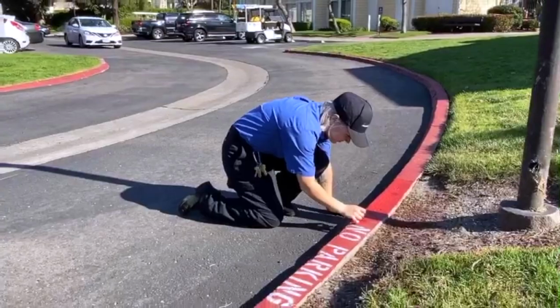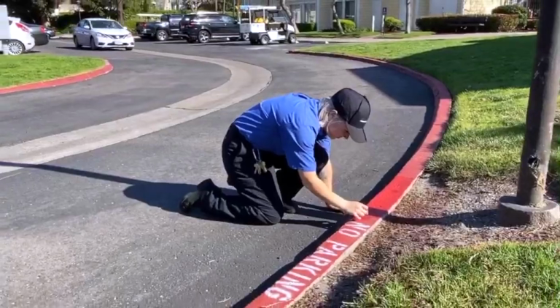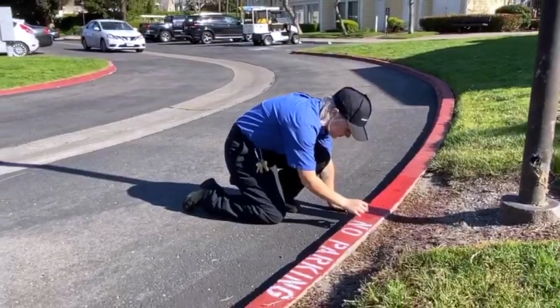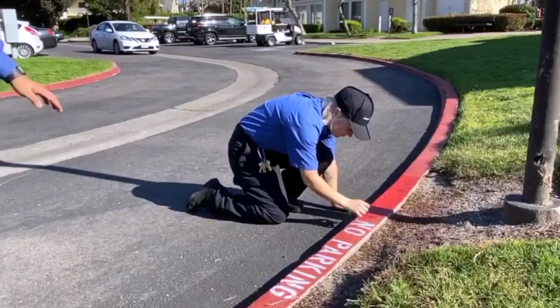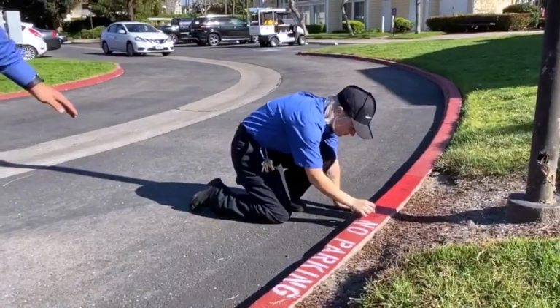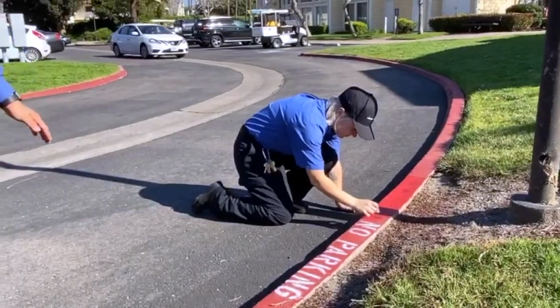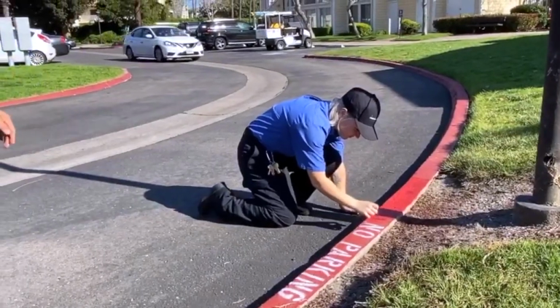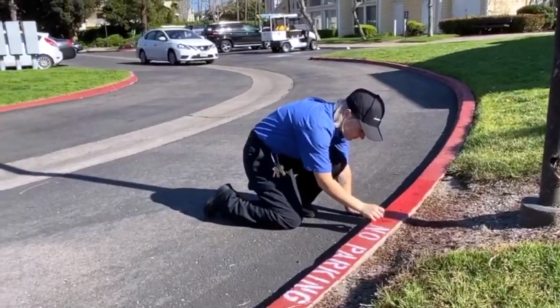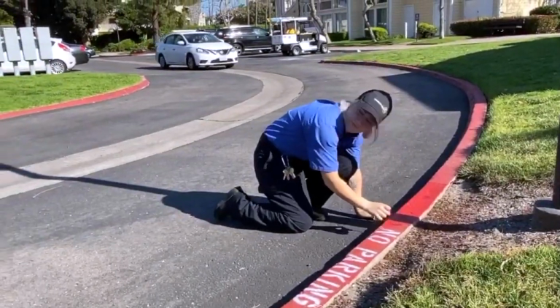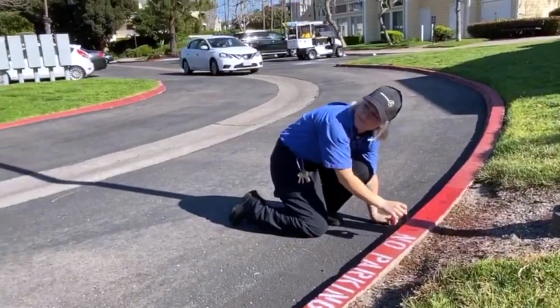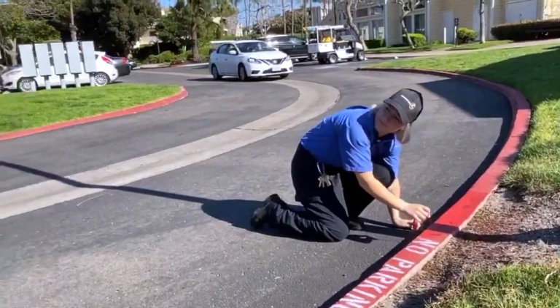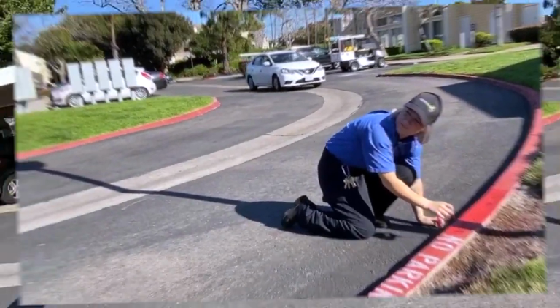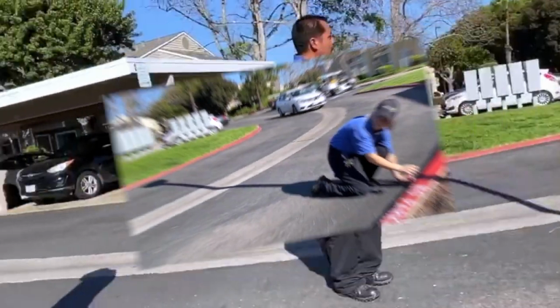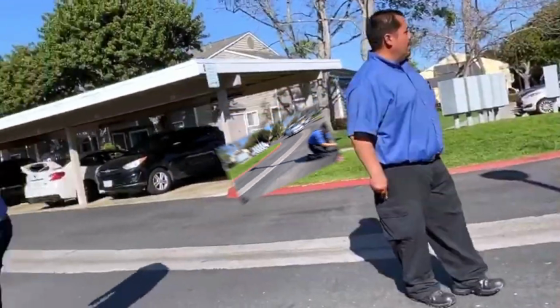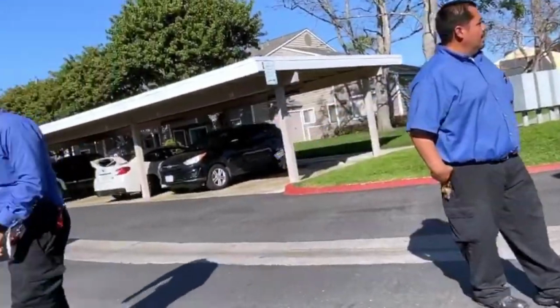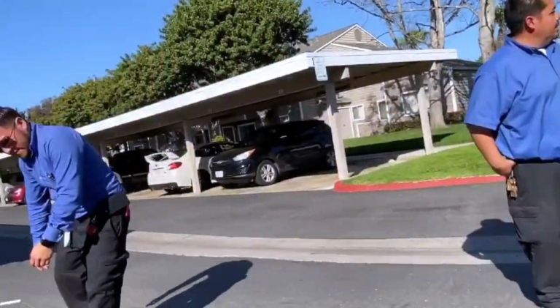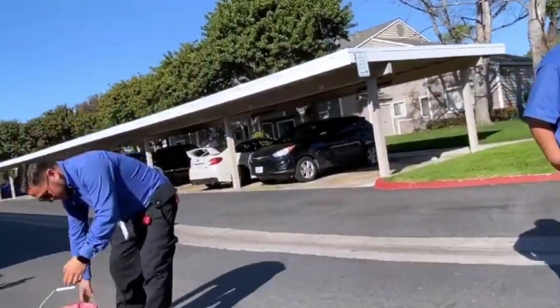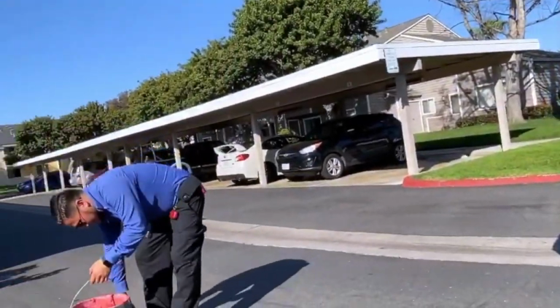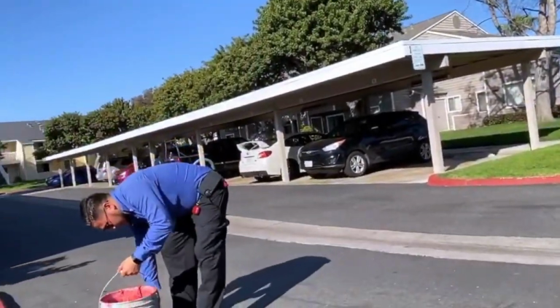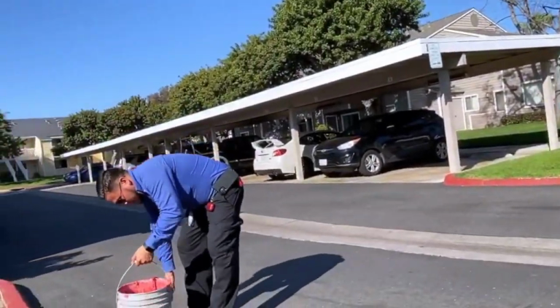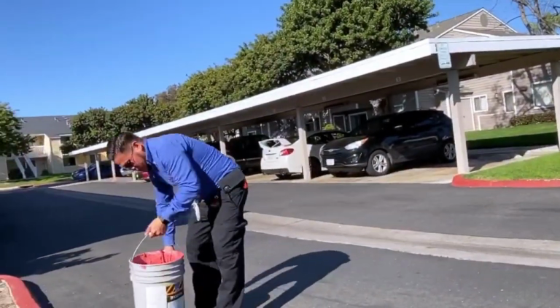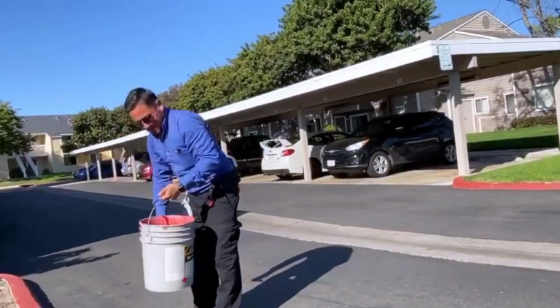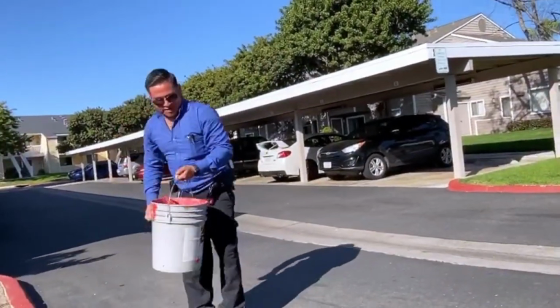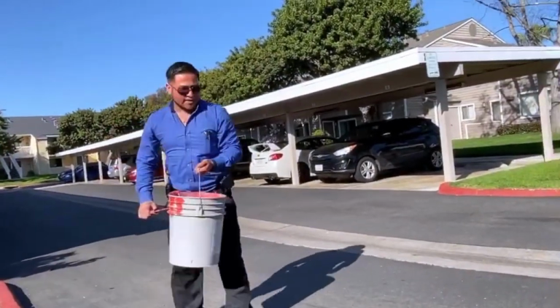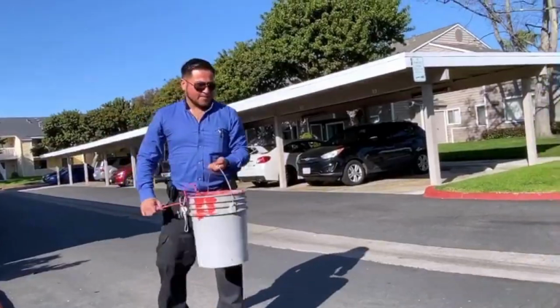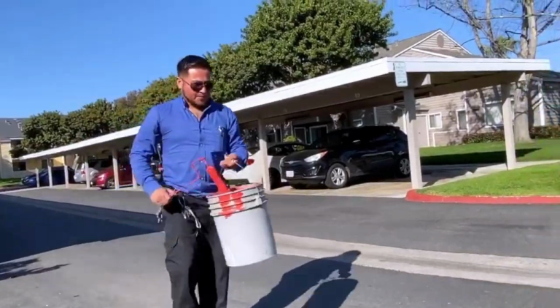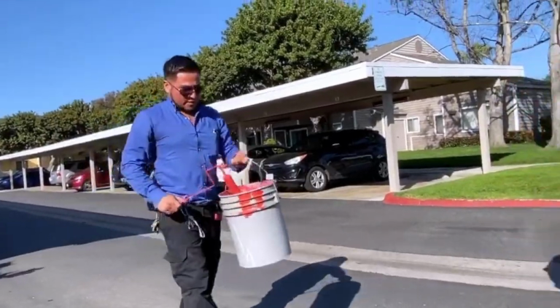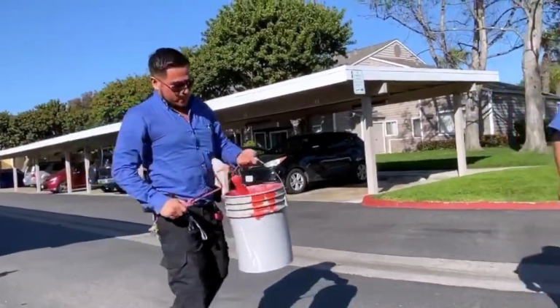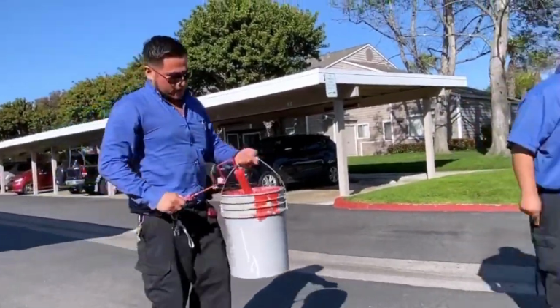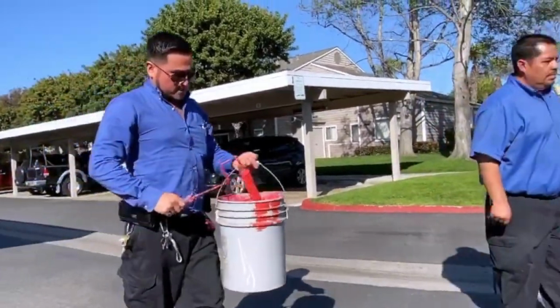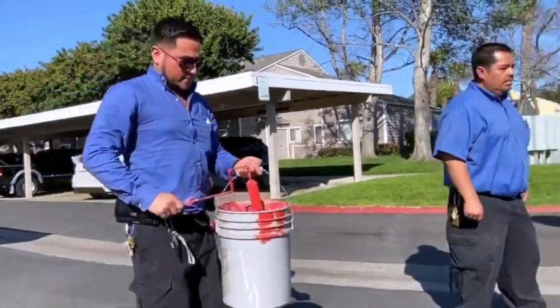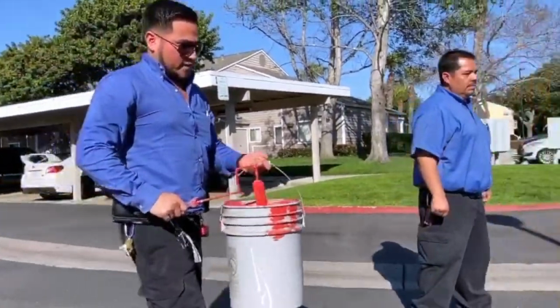No, no, no, no, no. Let me show you how it's done. Bucket, roller, frame.